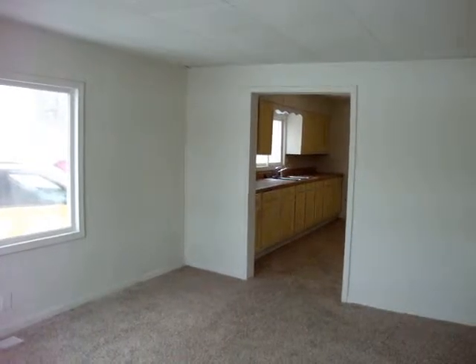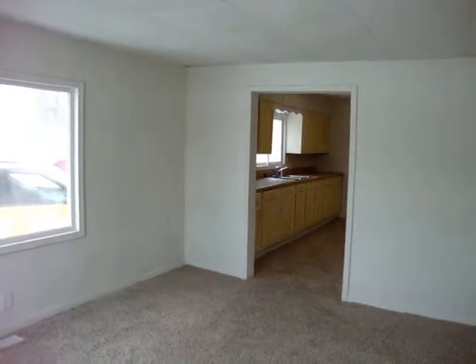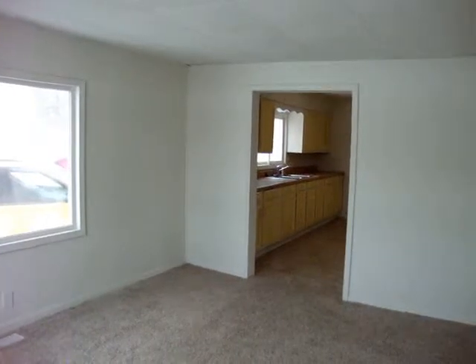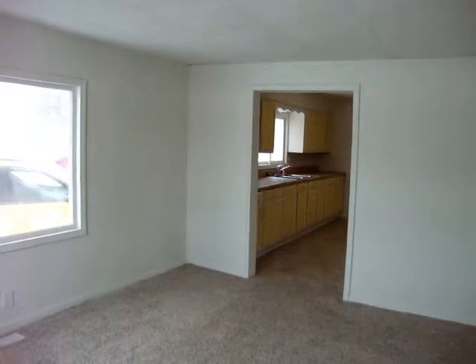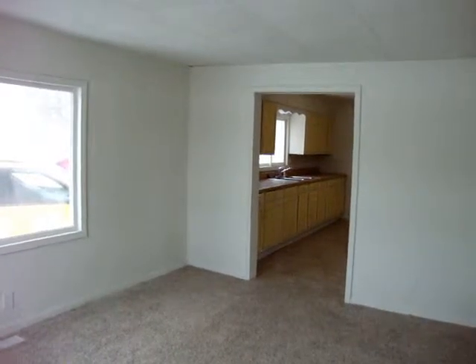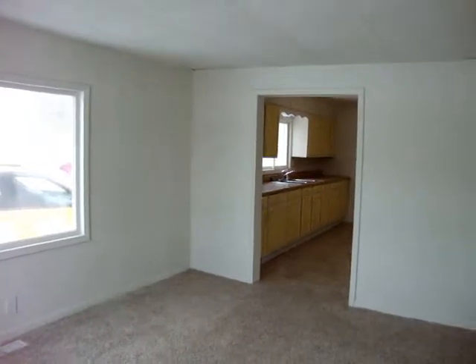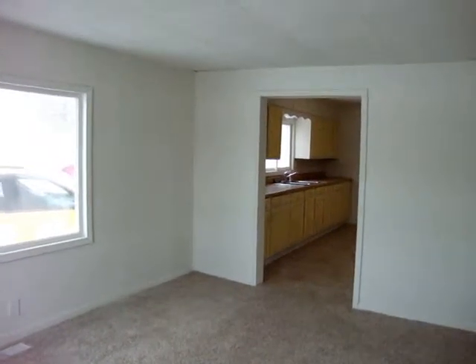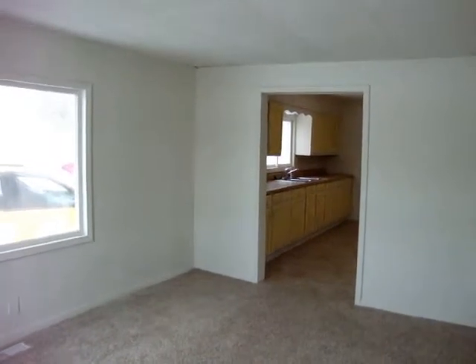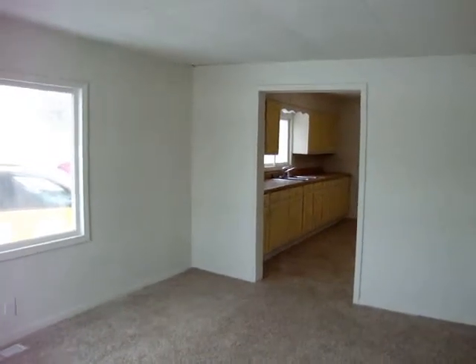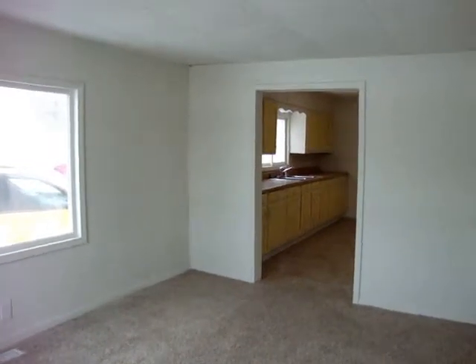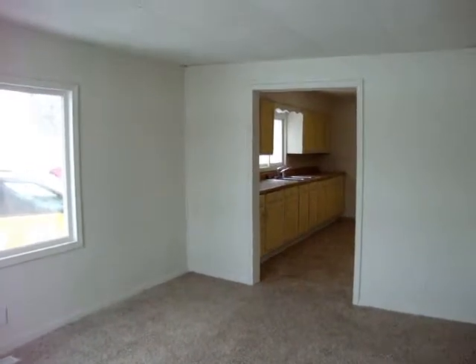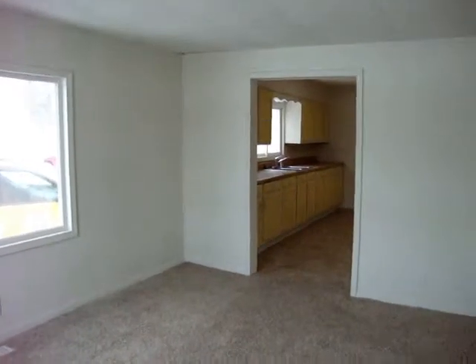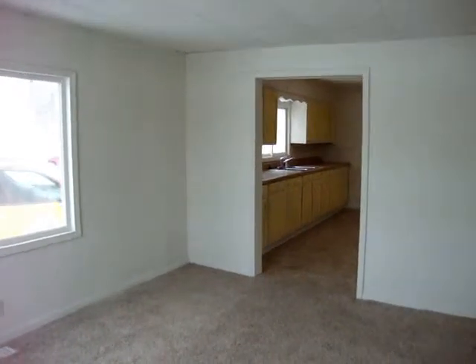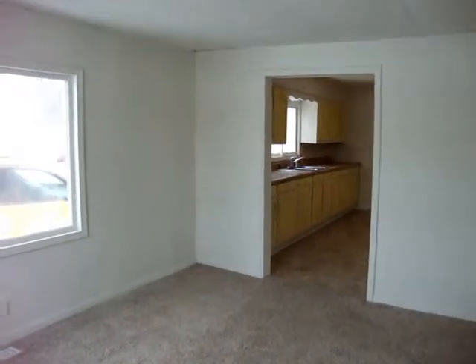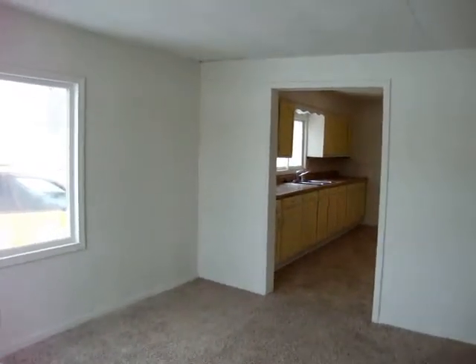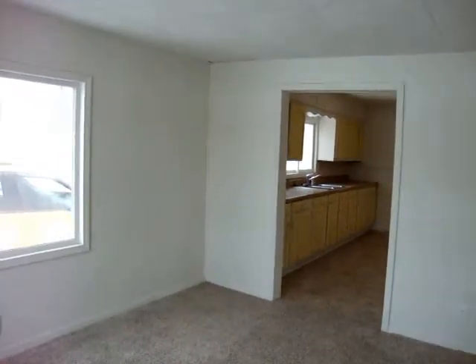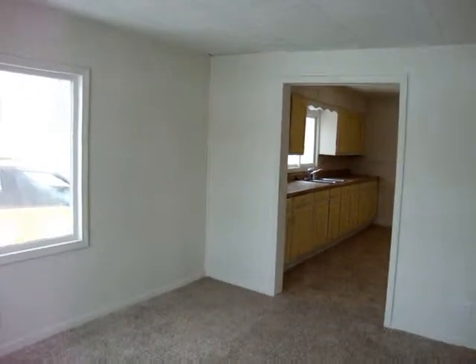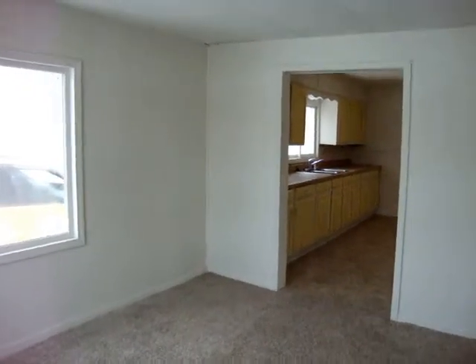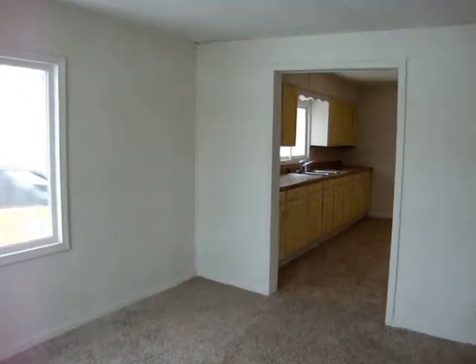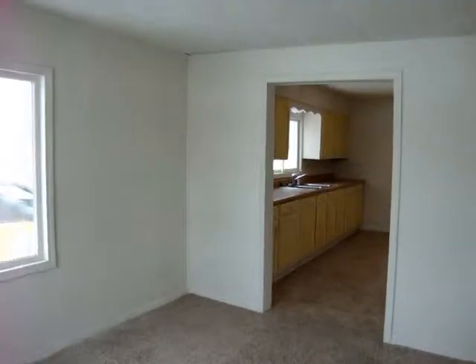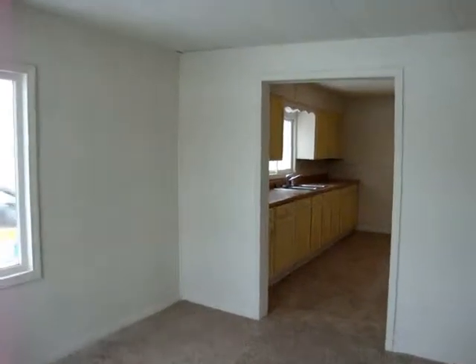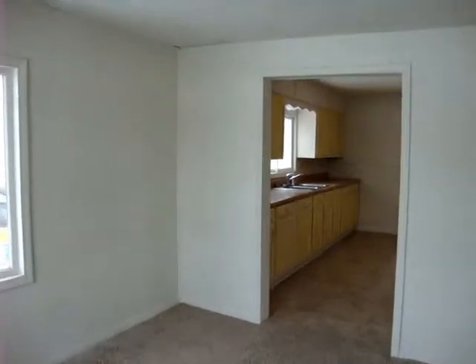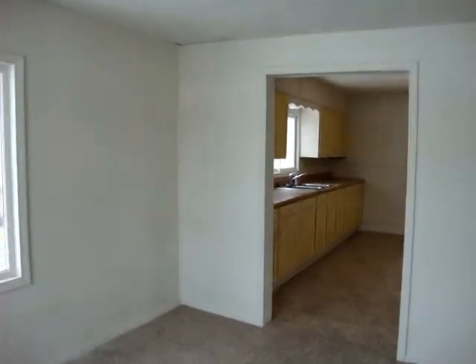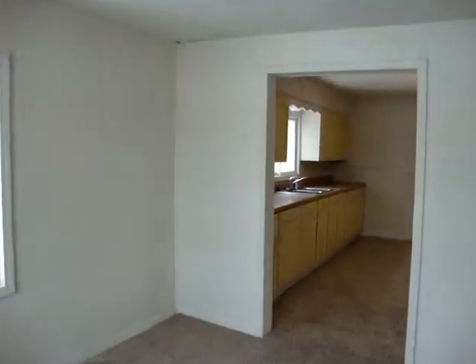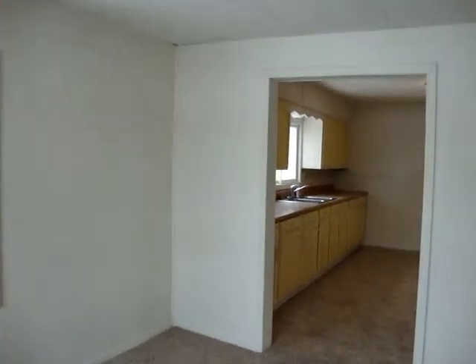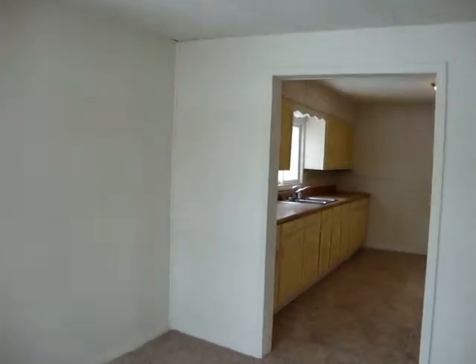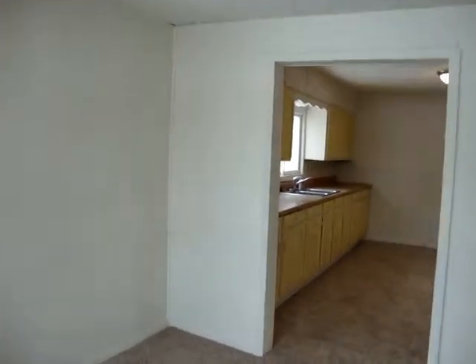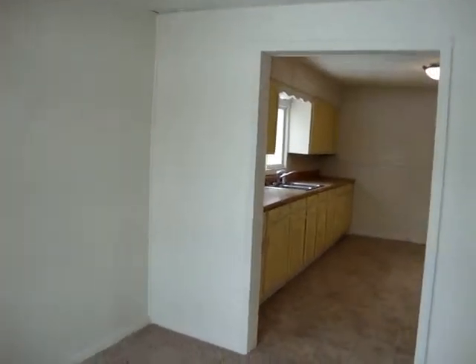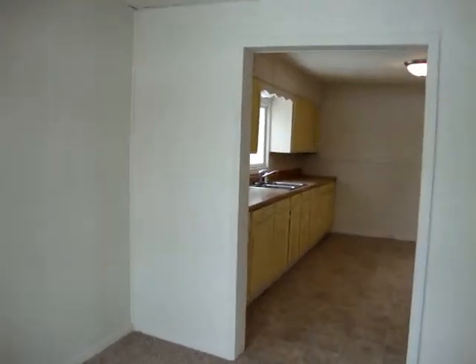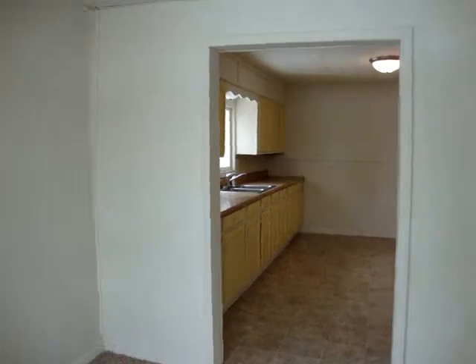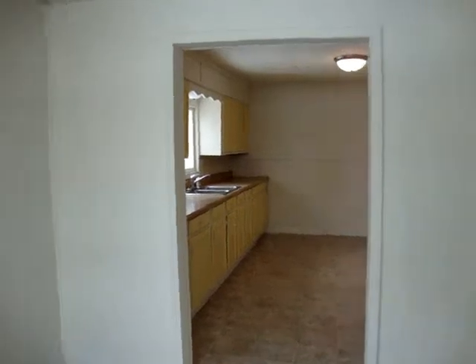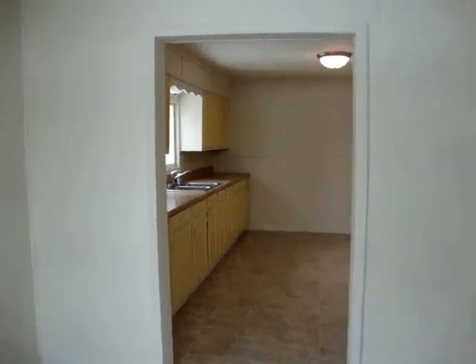This is the view from the main entrance of 261 State Road.